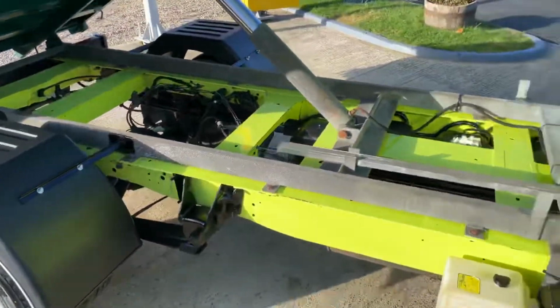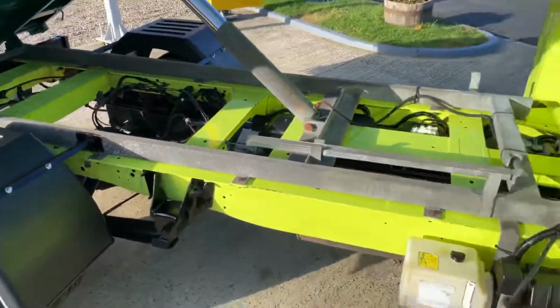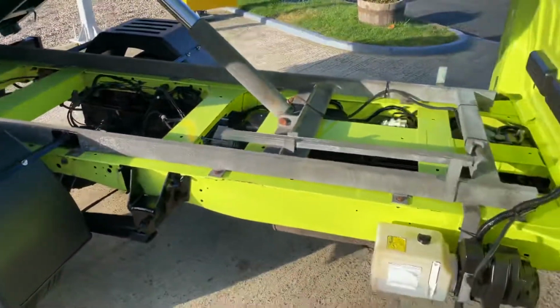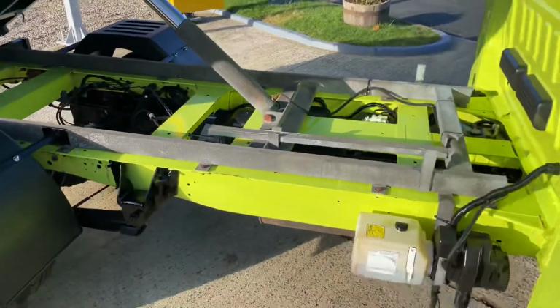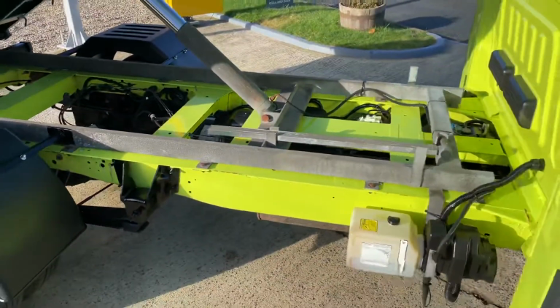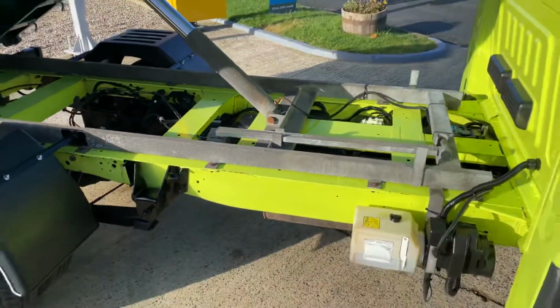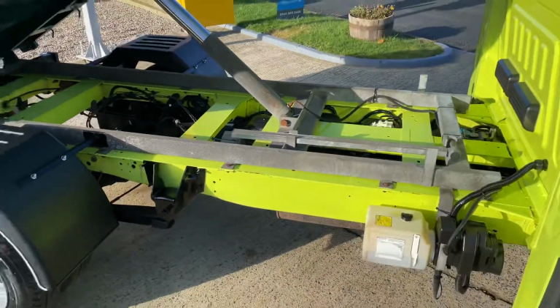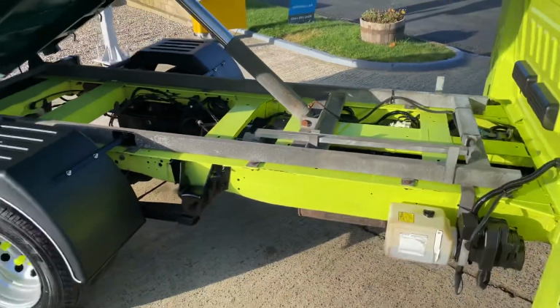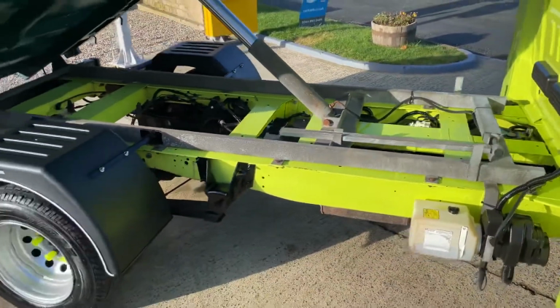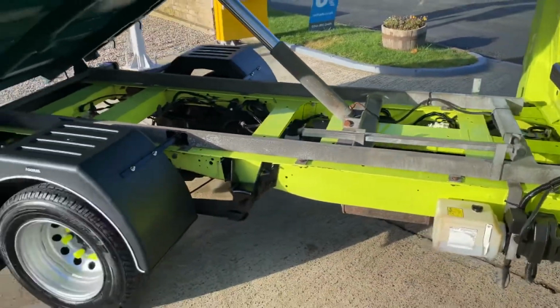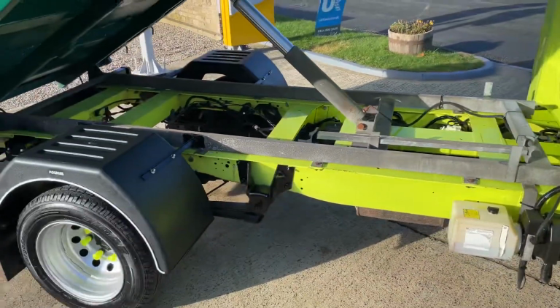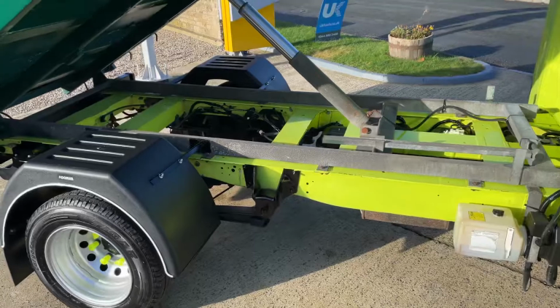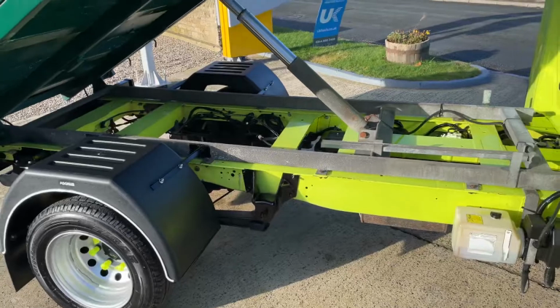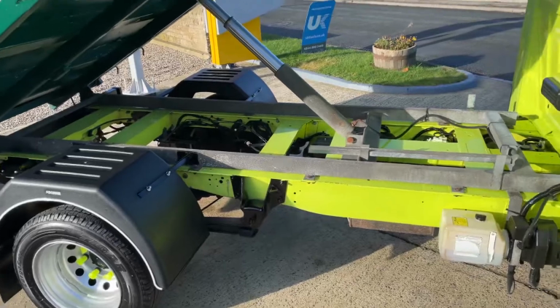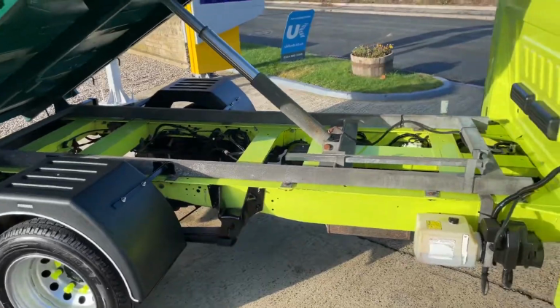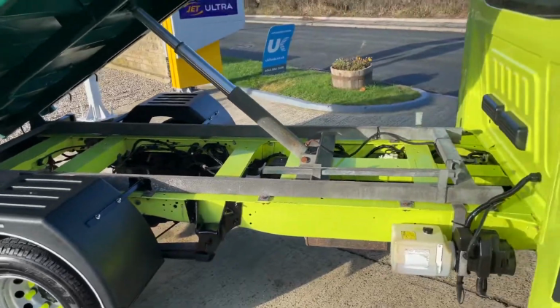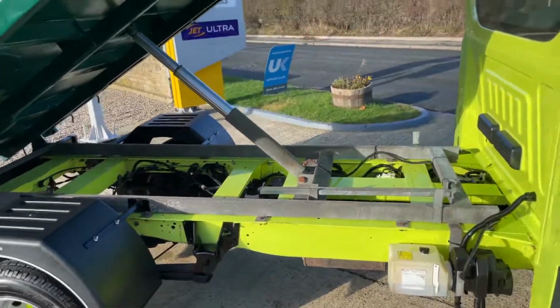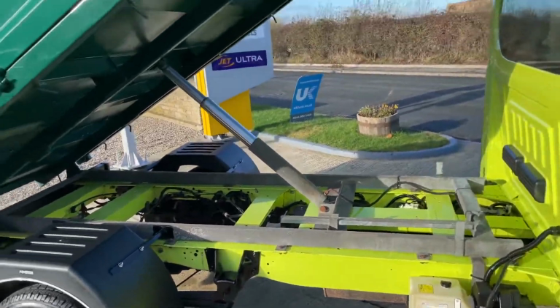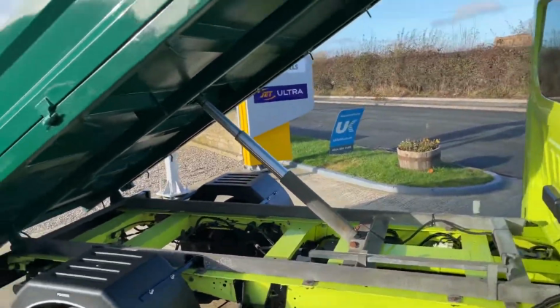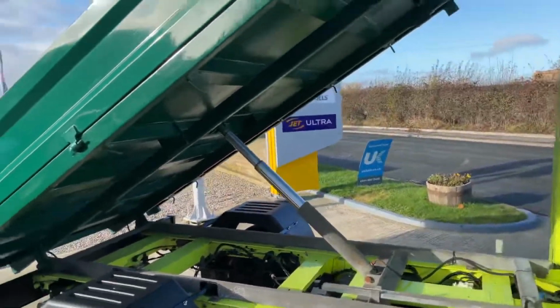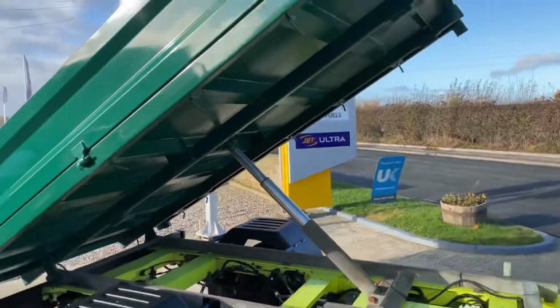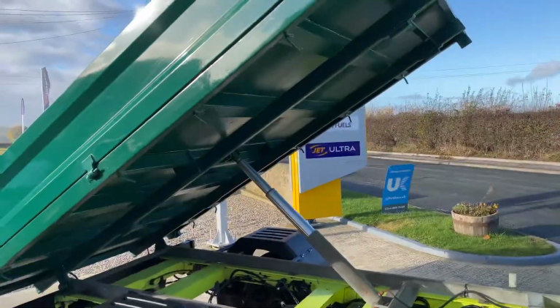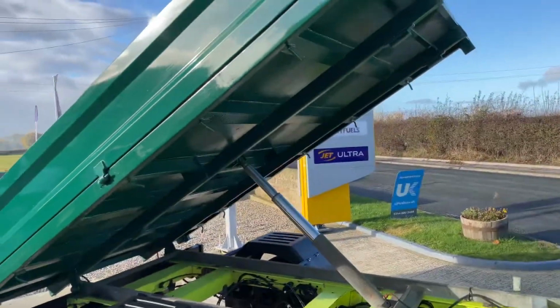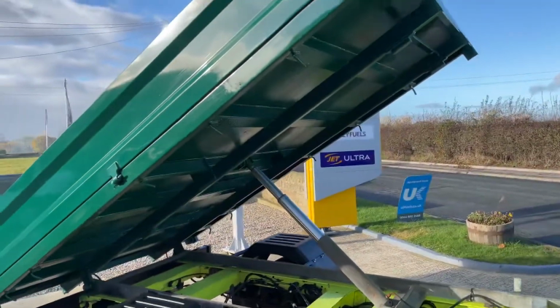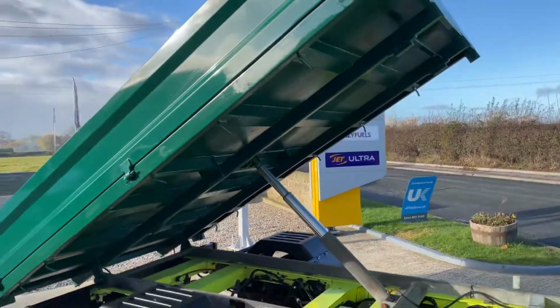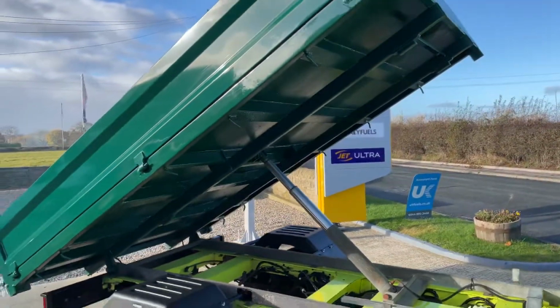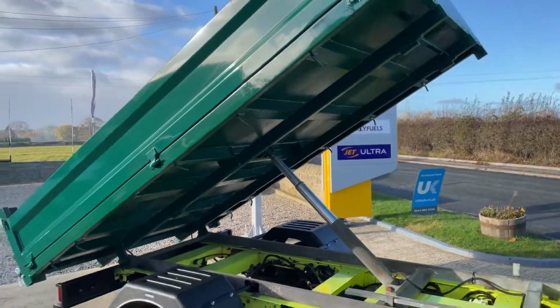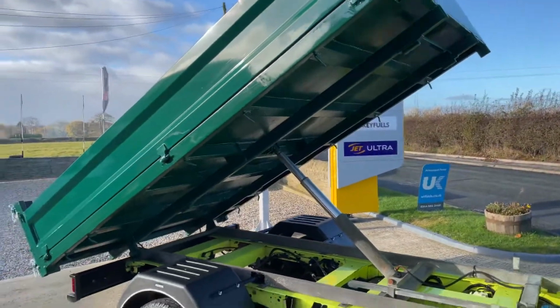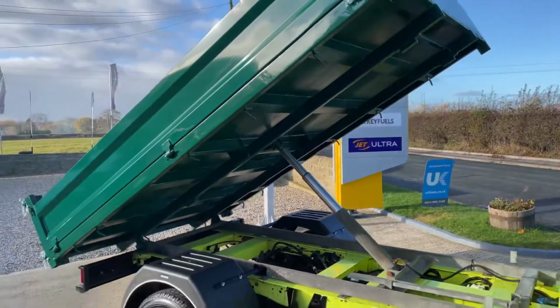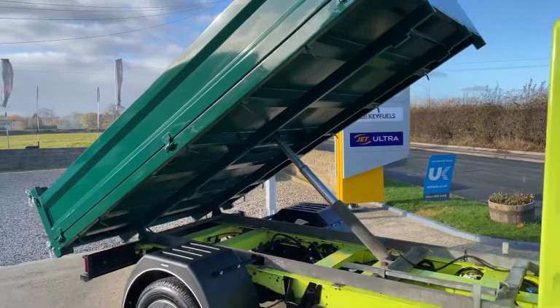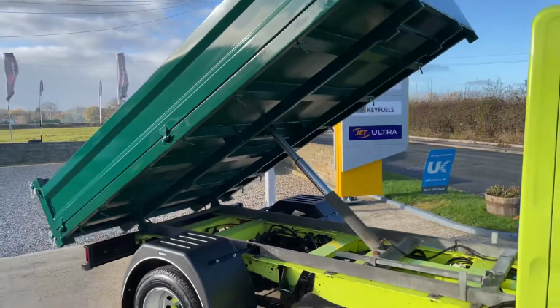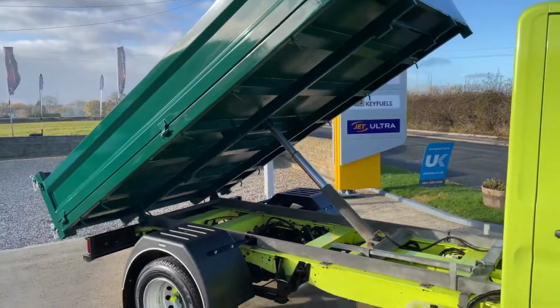Lovely nice clean galvanised tipper frame on it, with your brick tip steel tipper body.